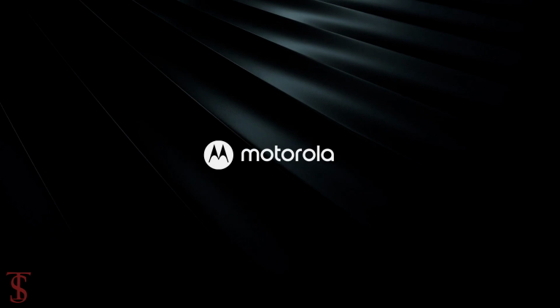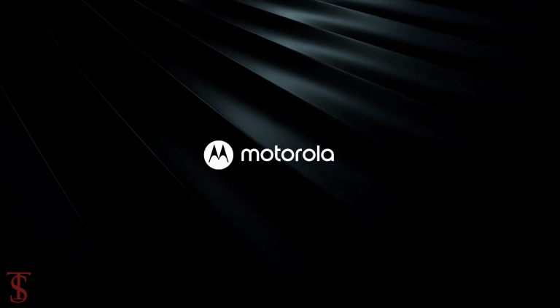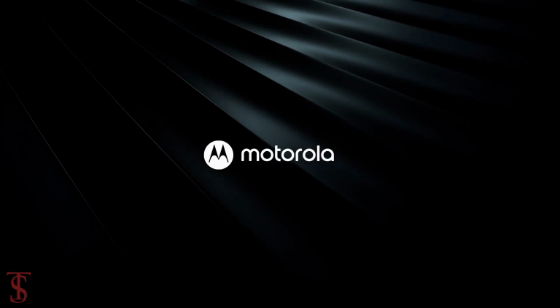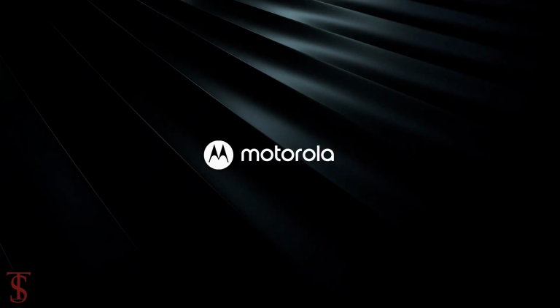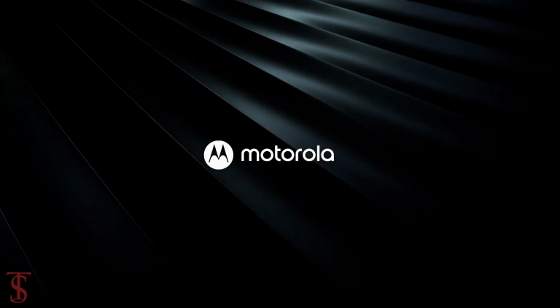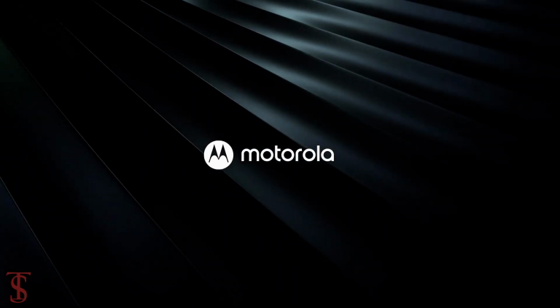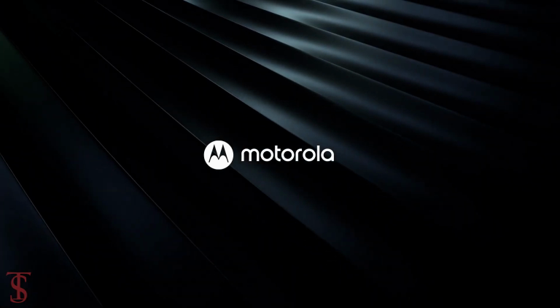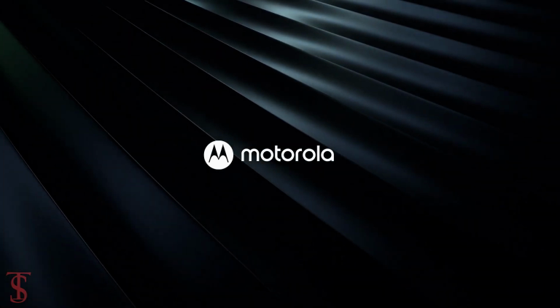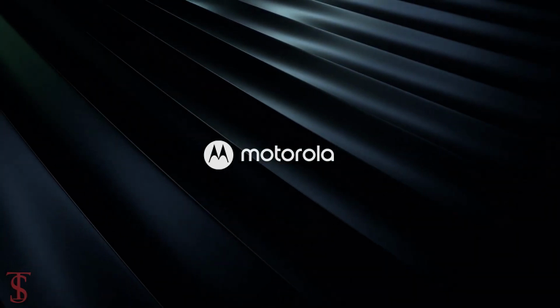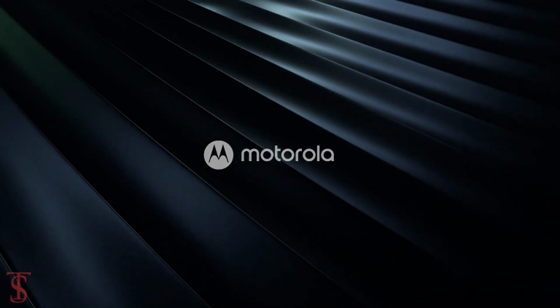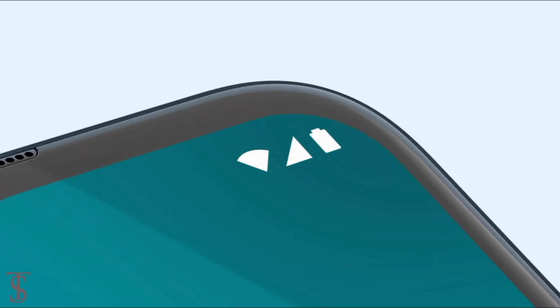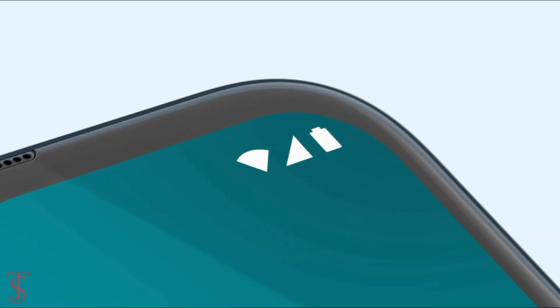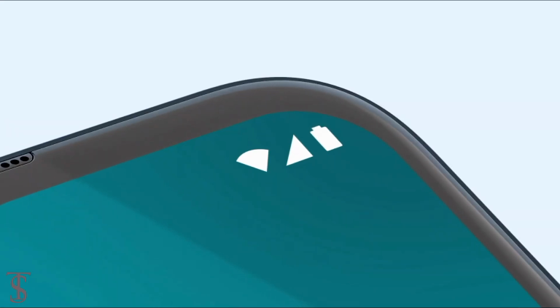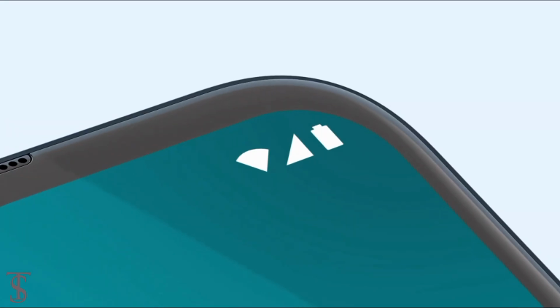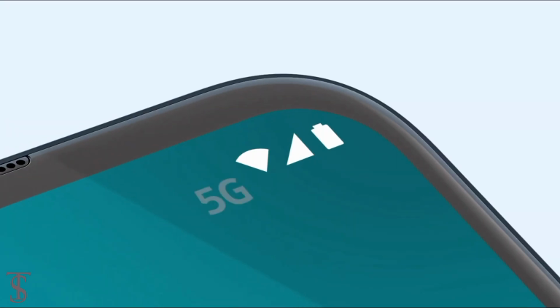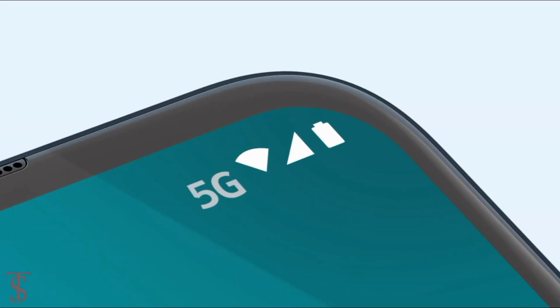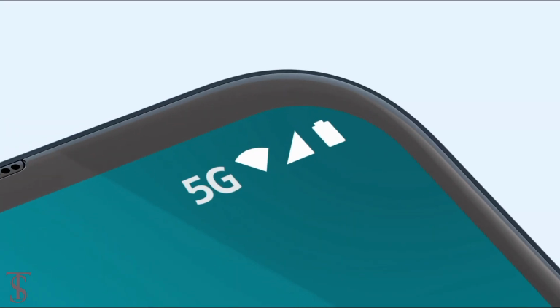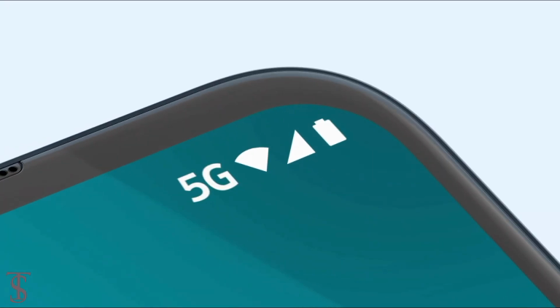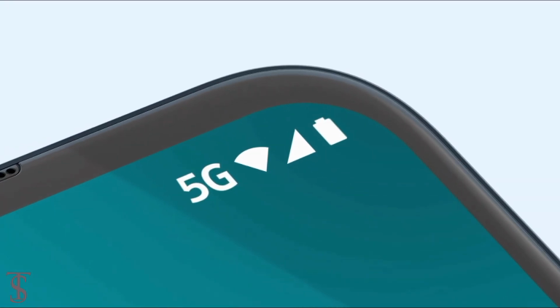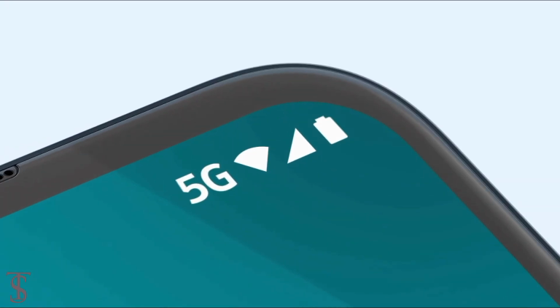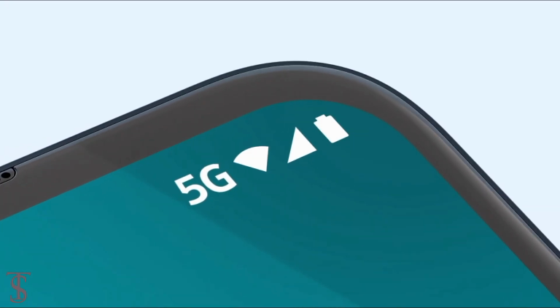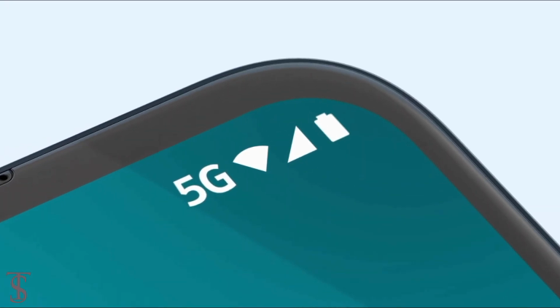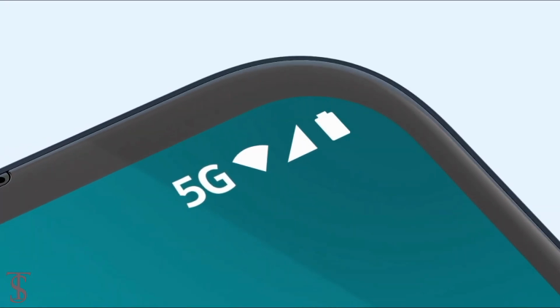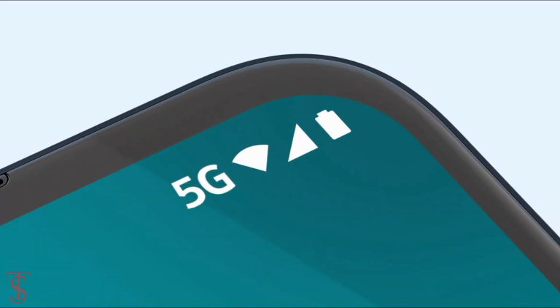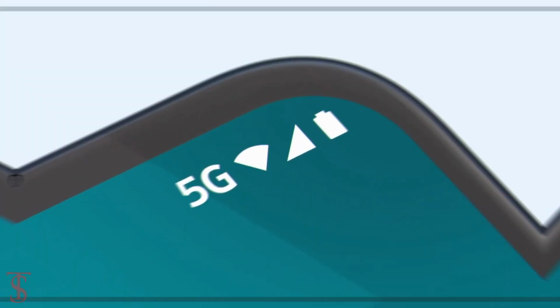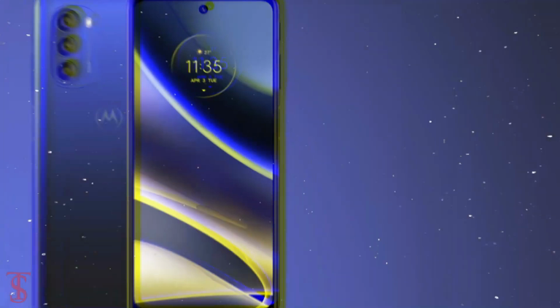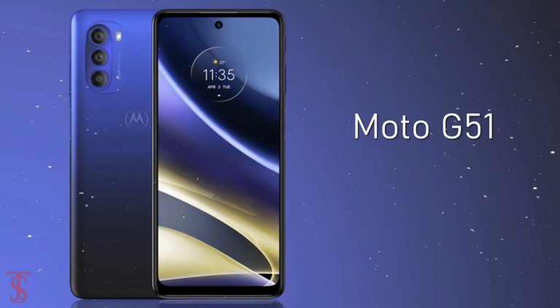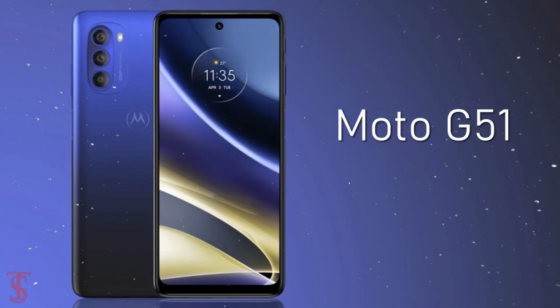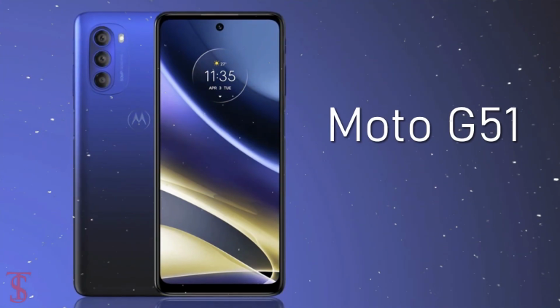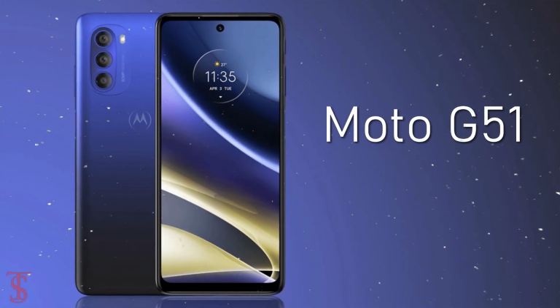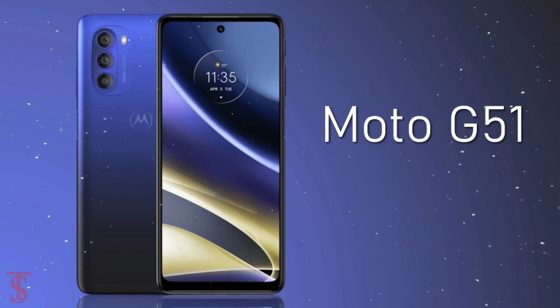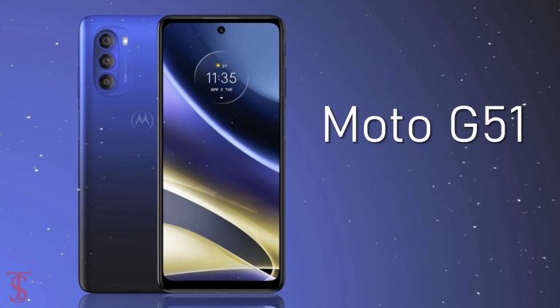Motorola has launched its new affordable 5G phone in India called Moto G51.